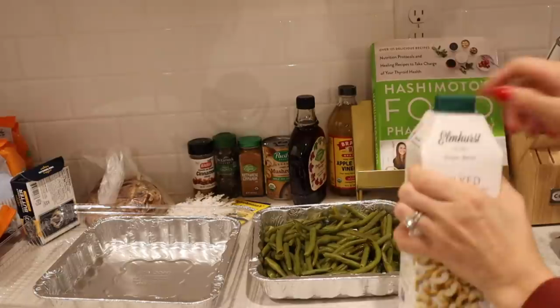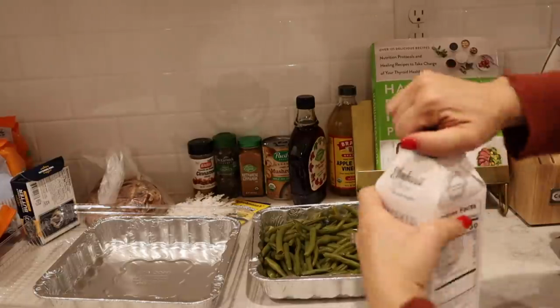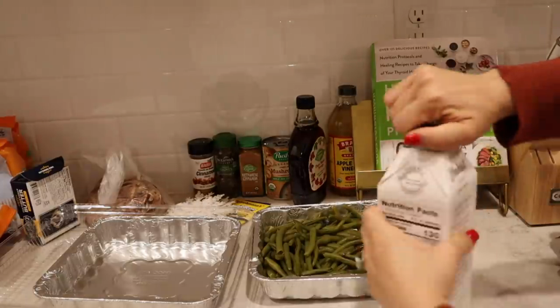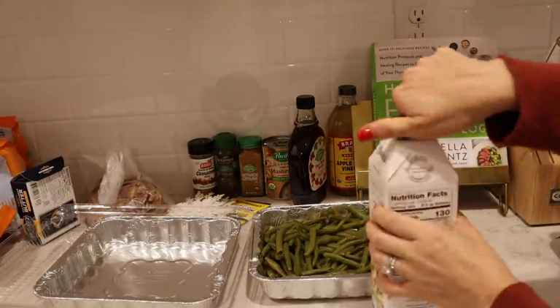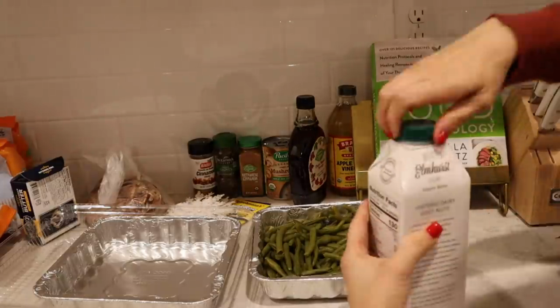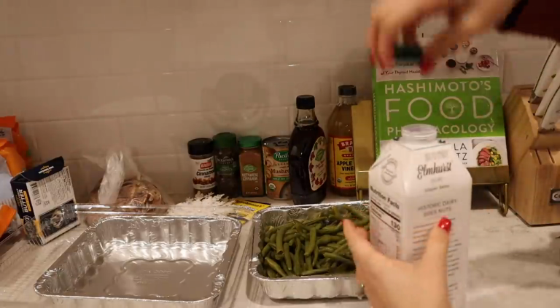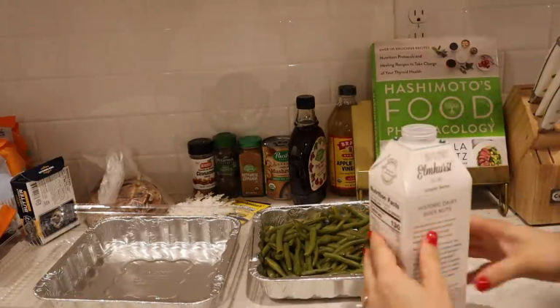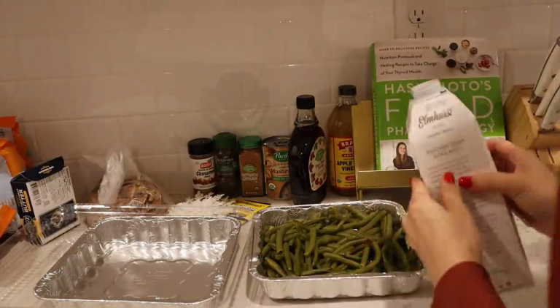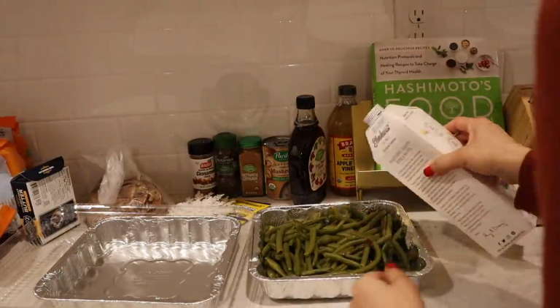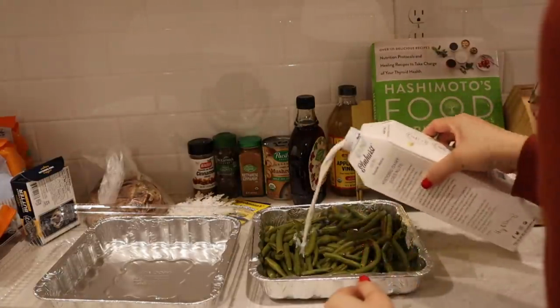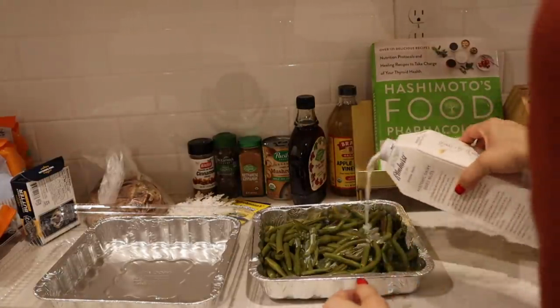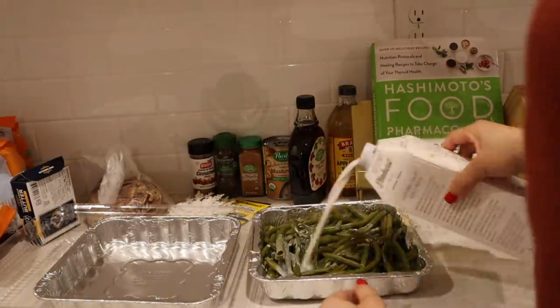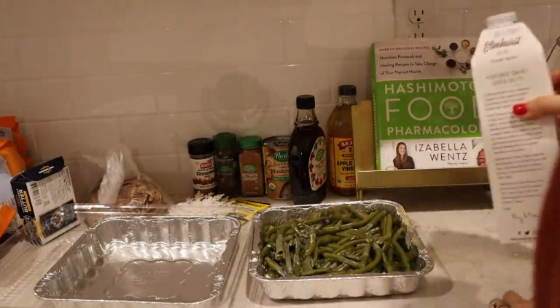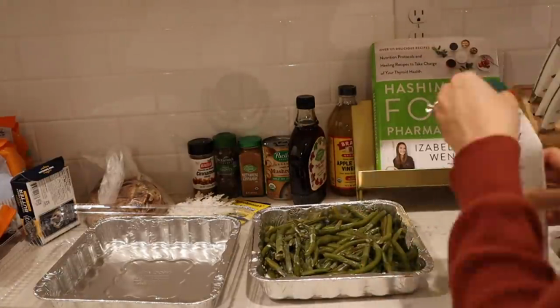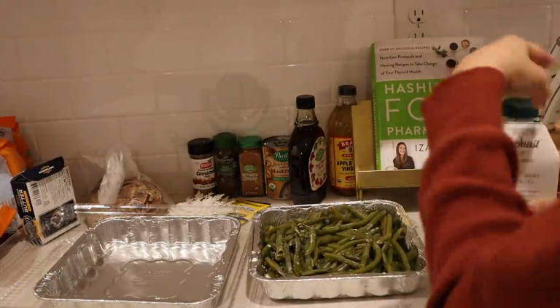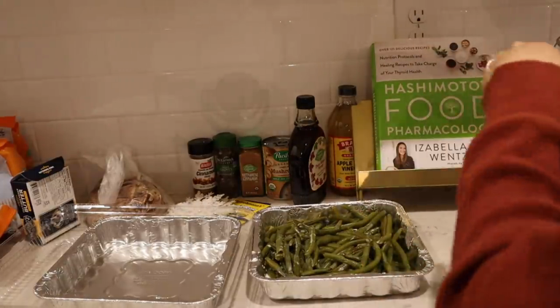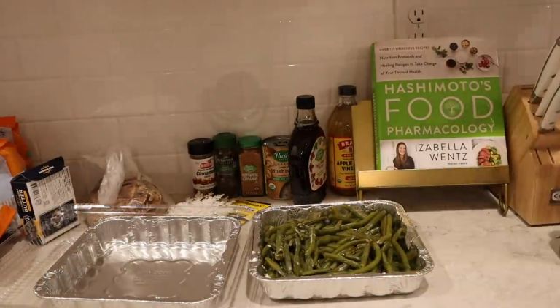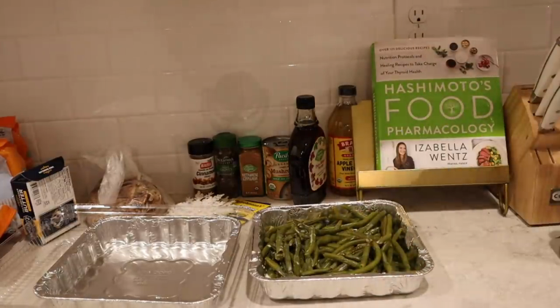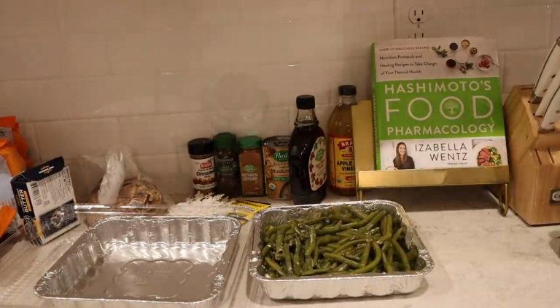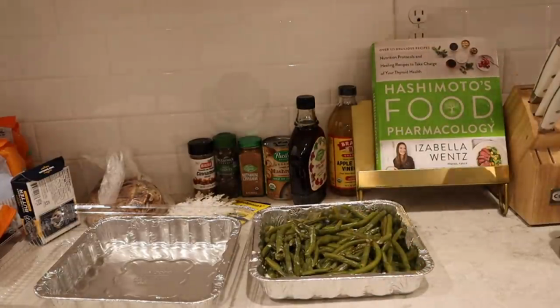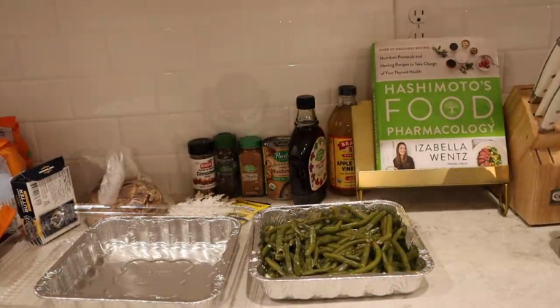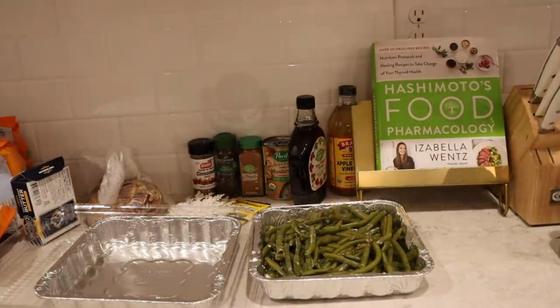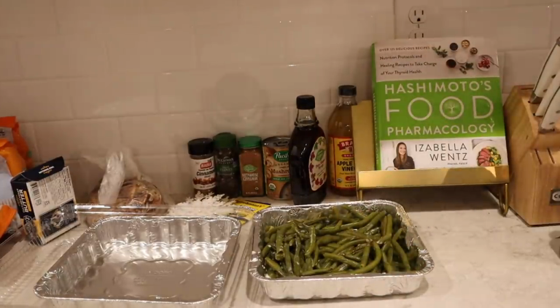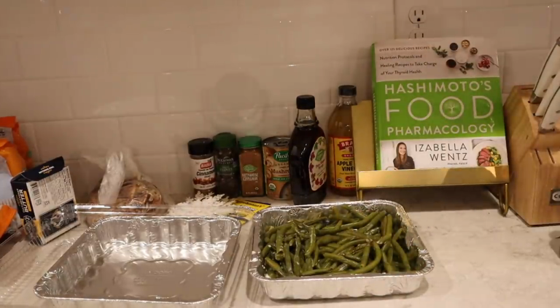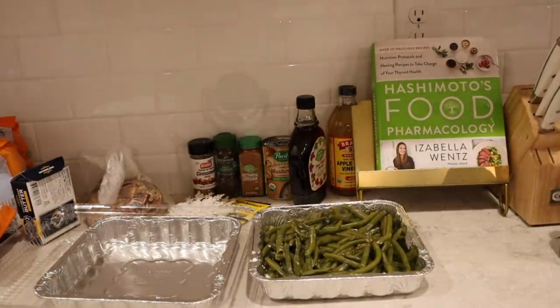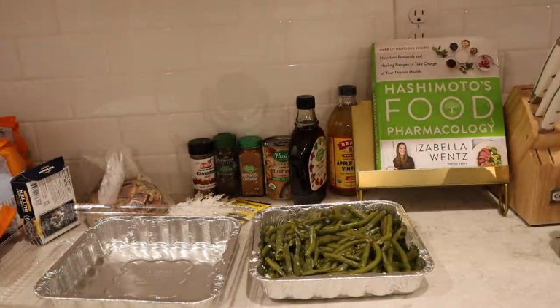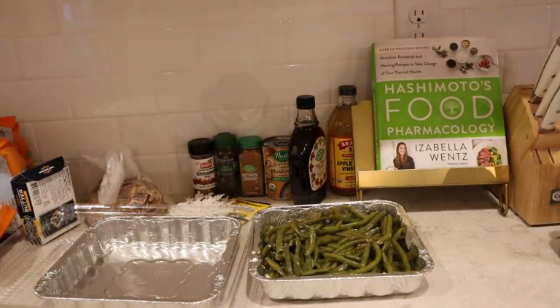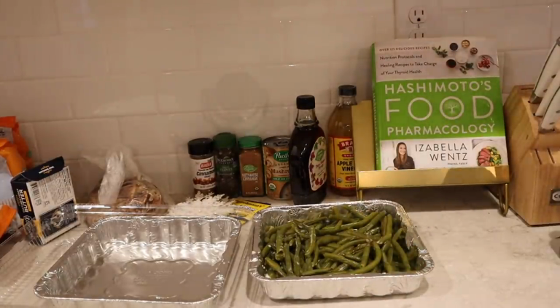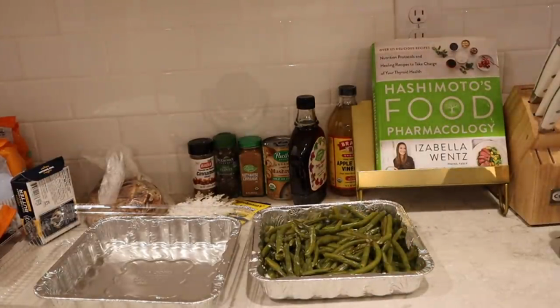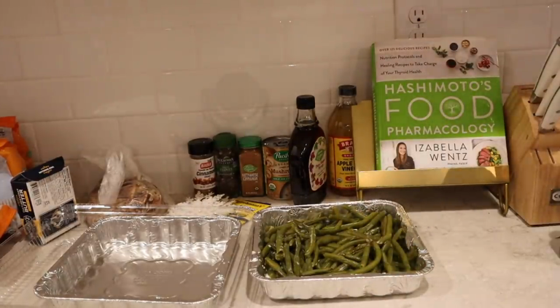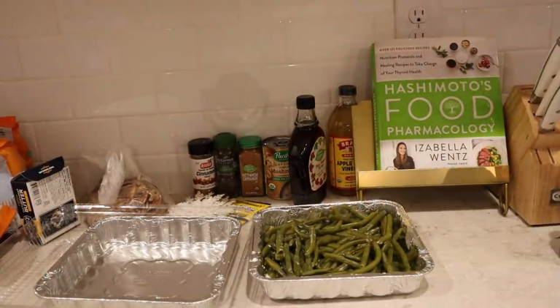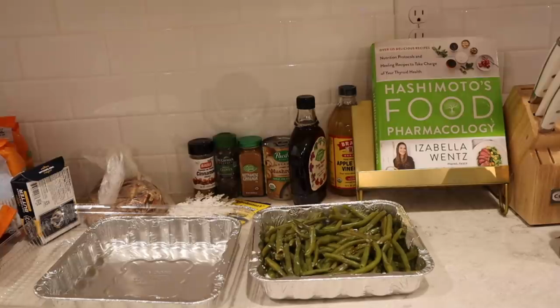For my brother's dairy-free green beans, we're just using a little bit of cashew milk.